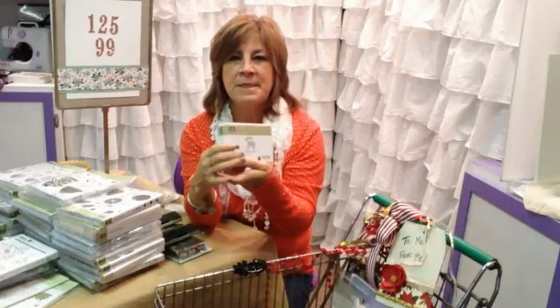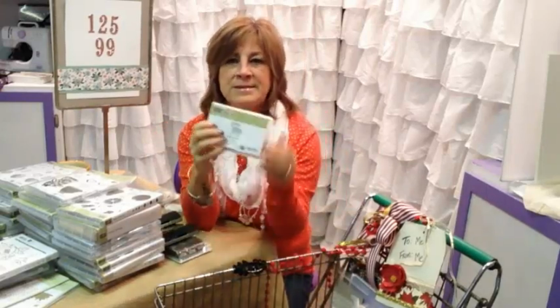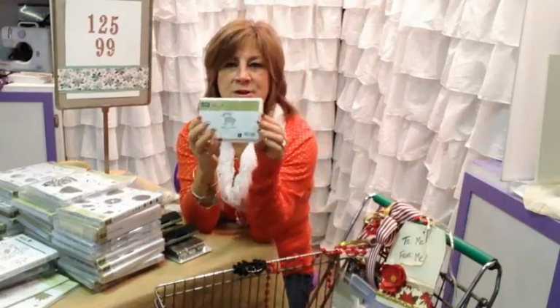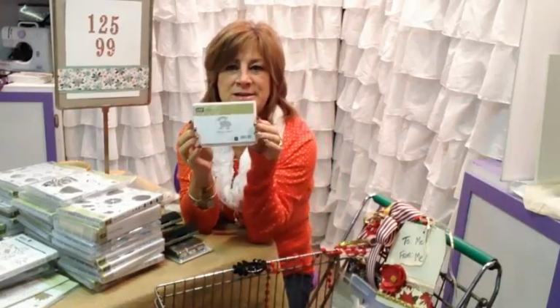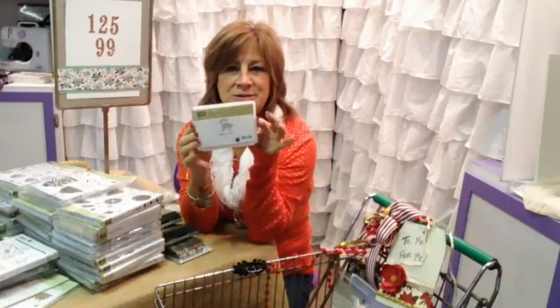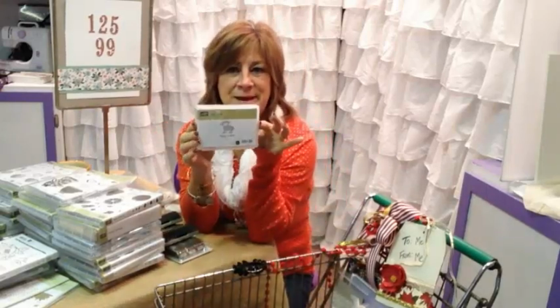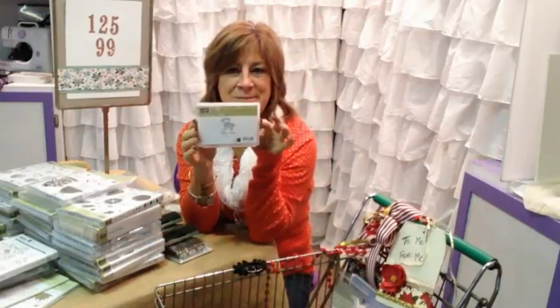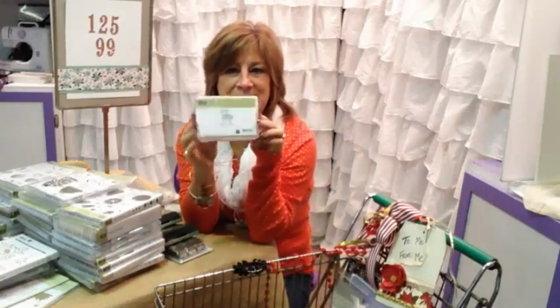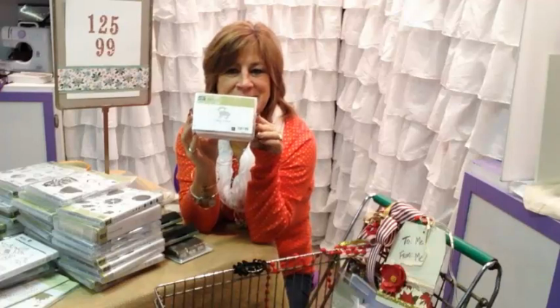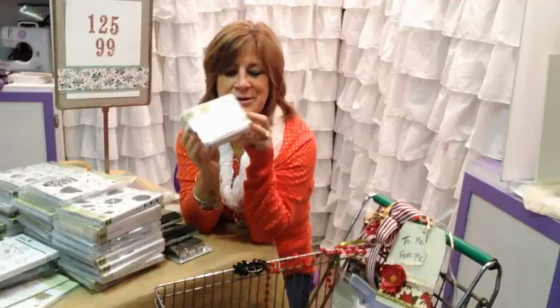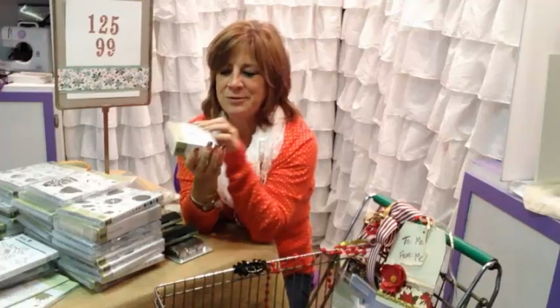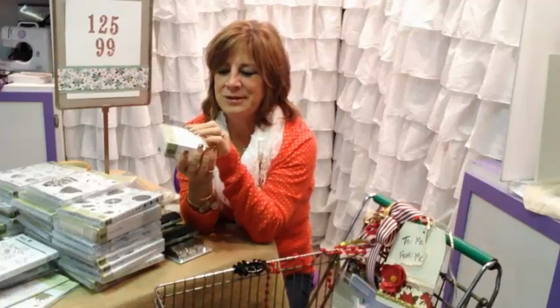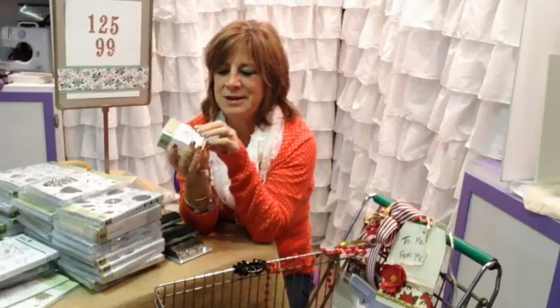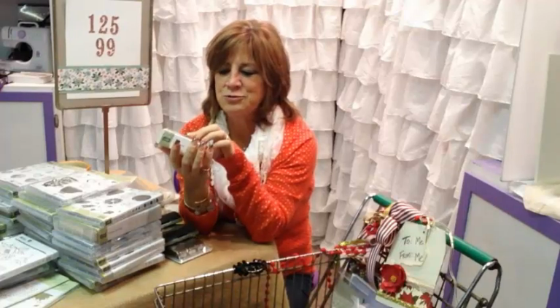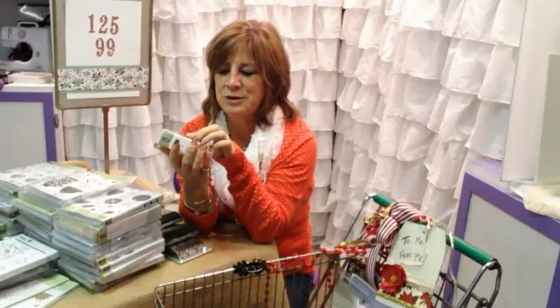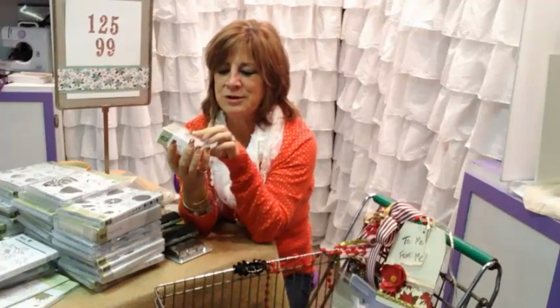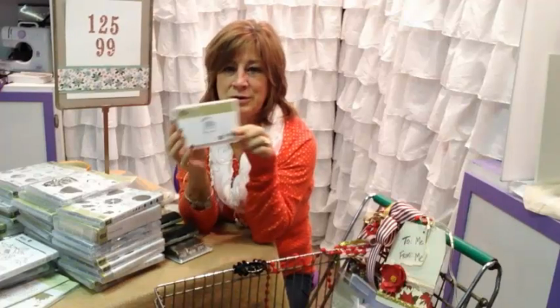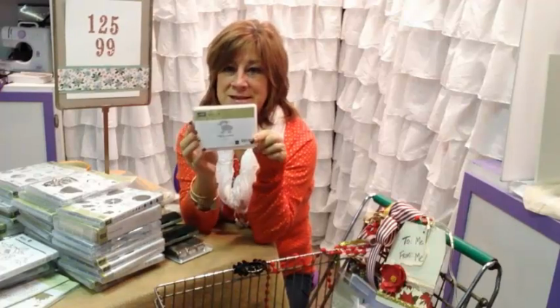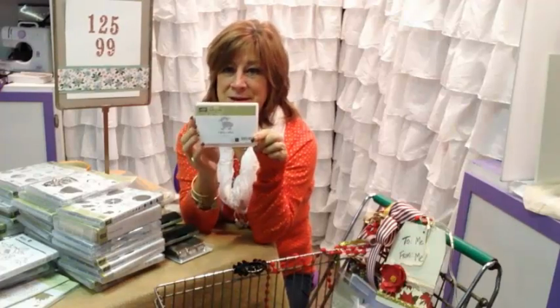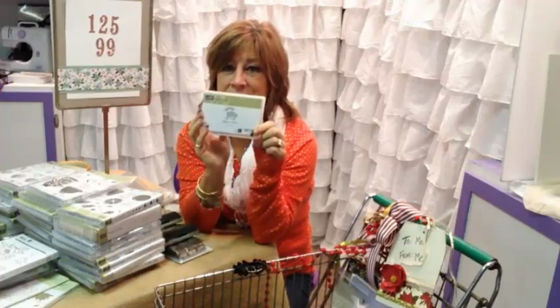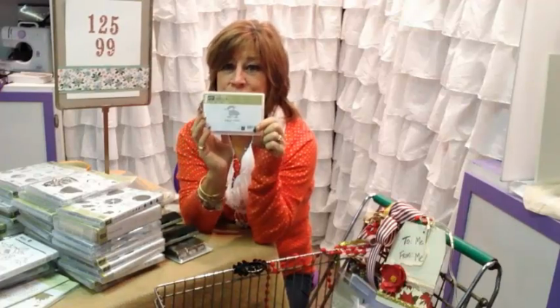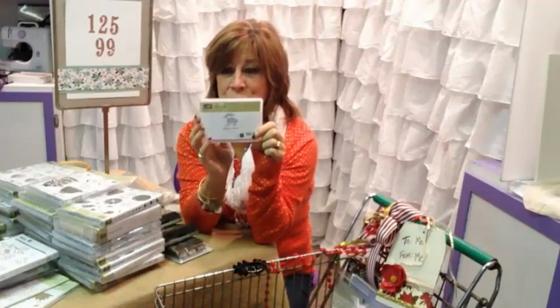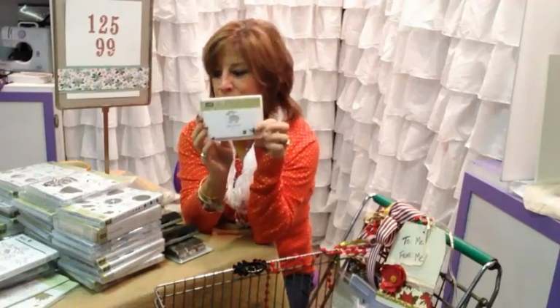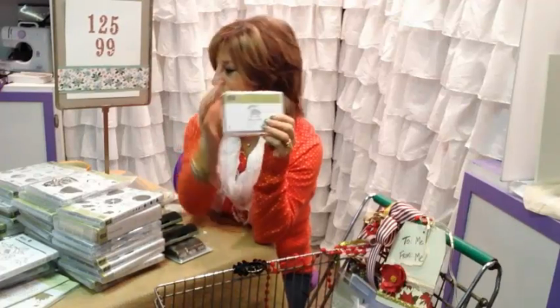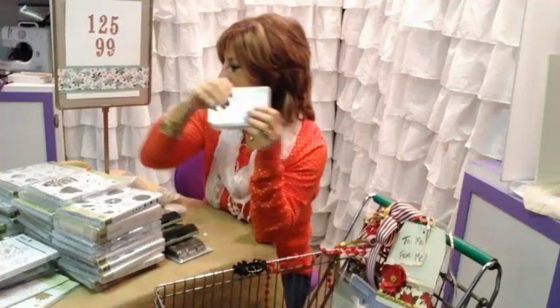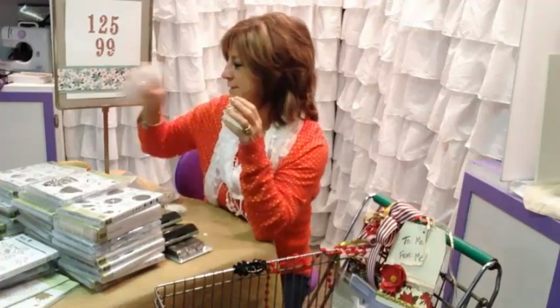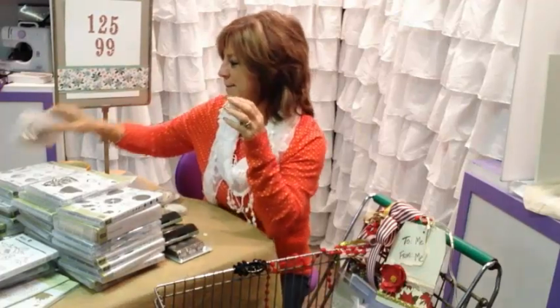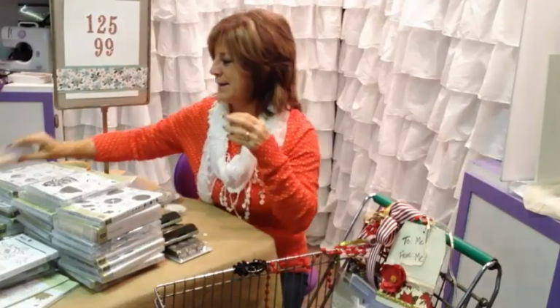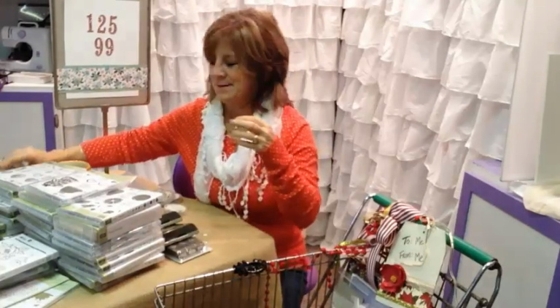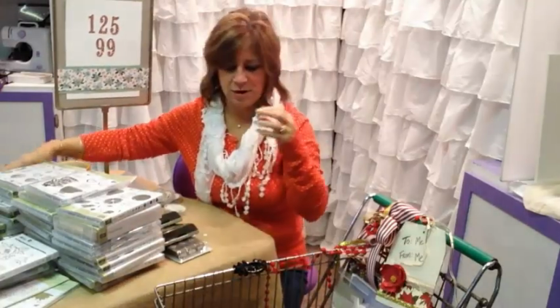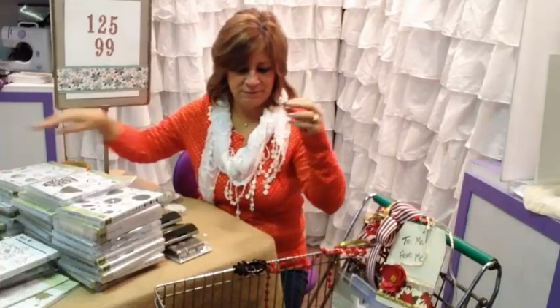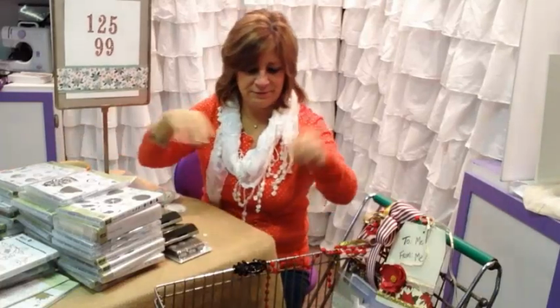One more little stamp — this is our Easter lamb. He is really, really cute, and he's going to be adorable with the Wink of Stella making him all fluffy.